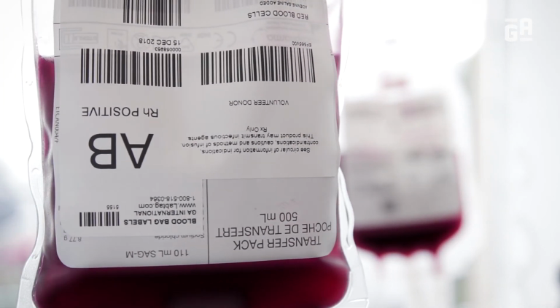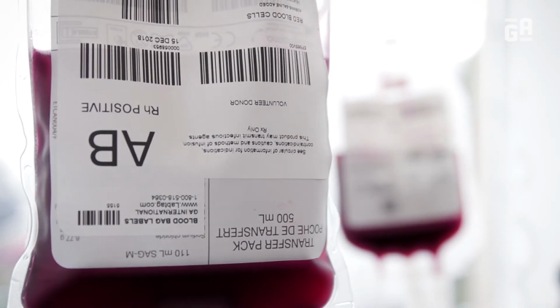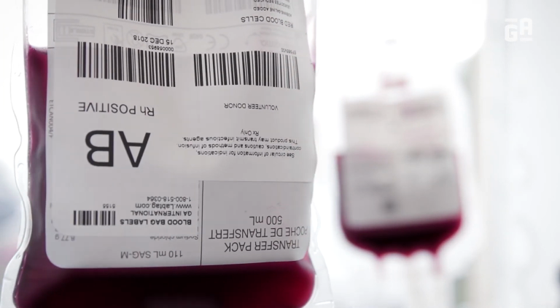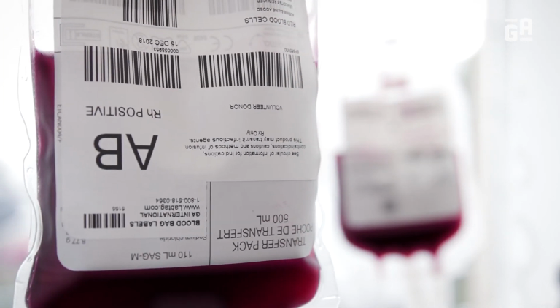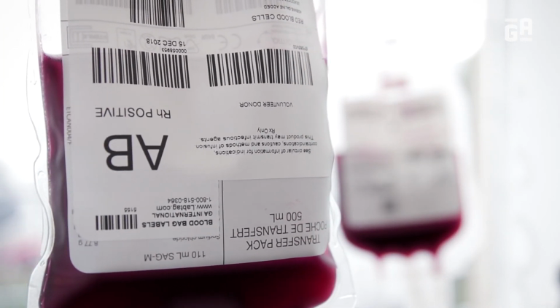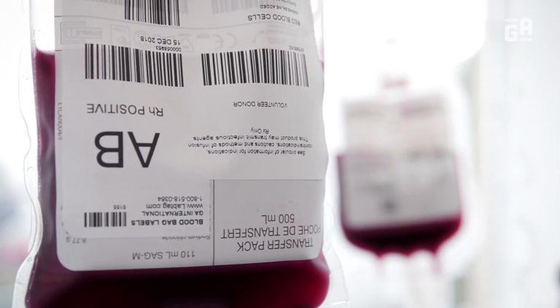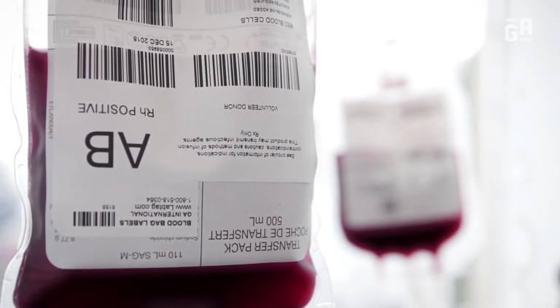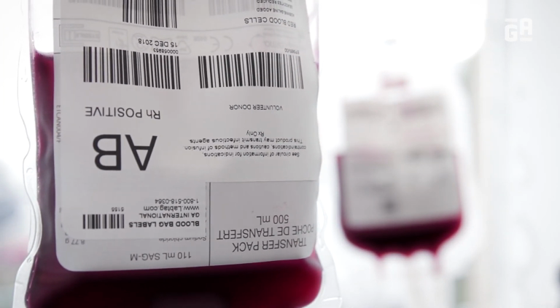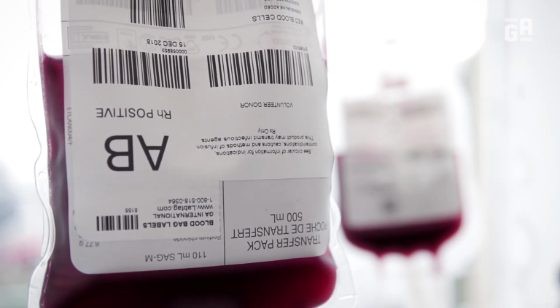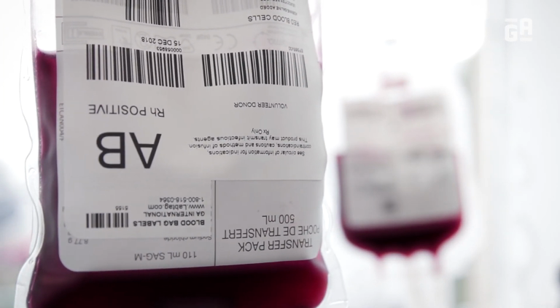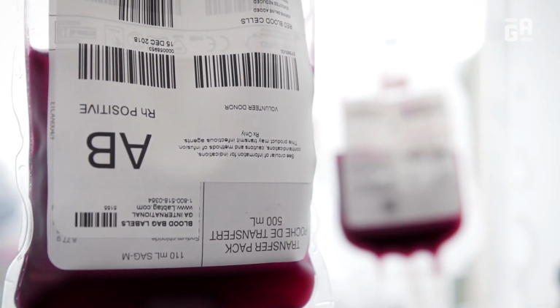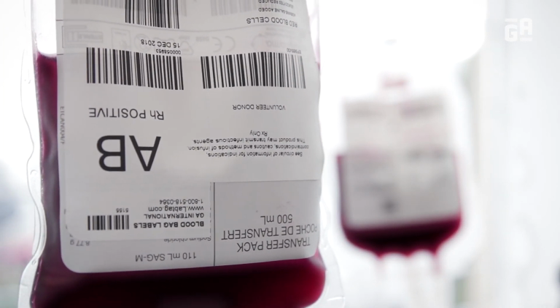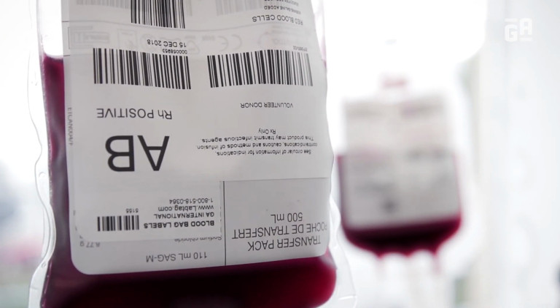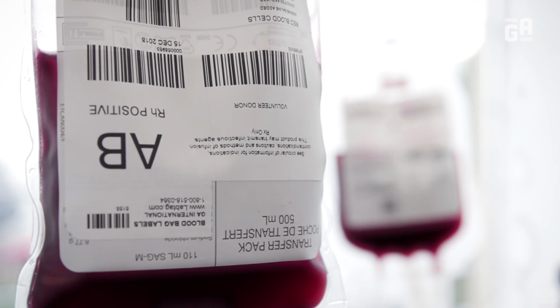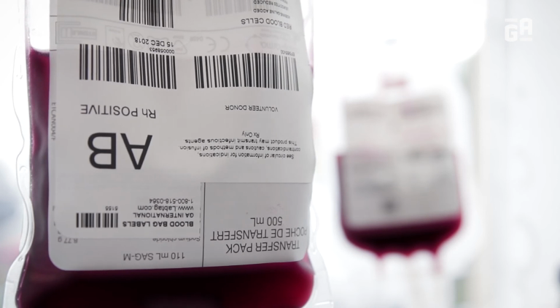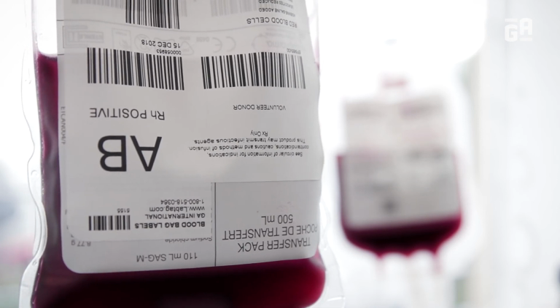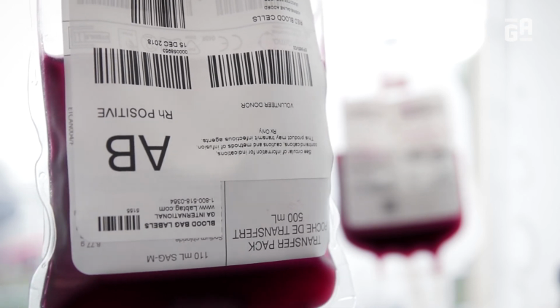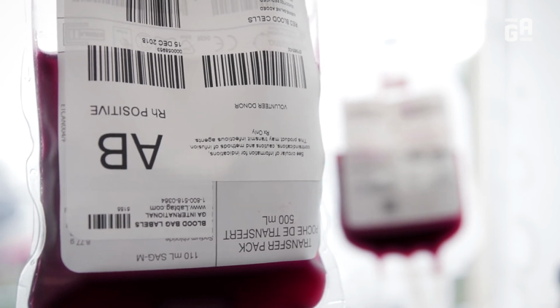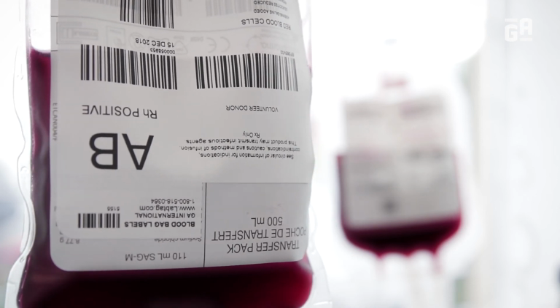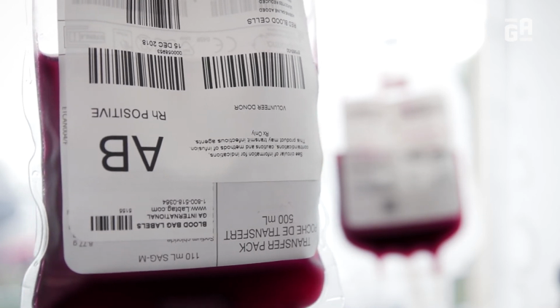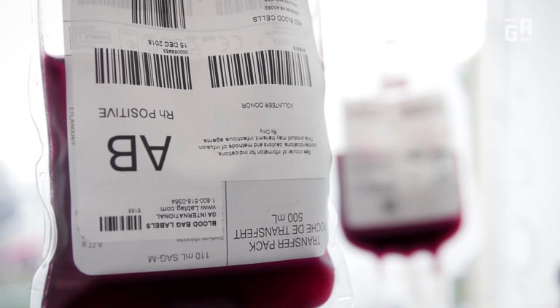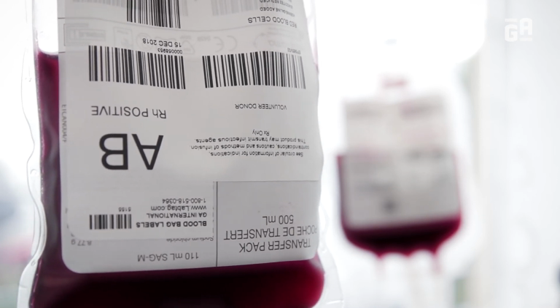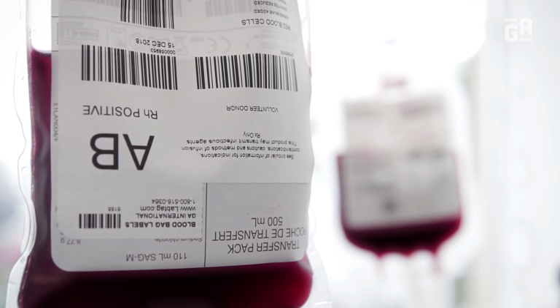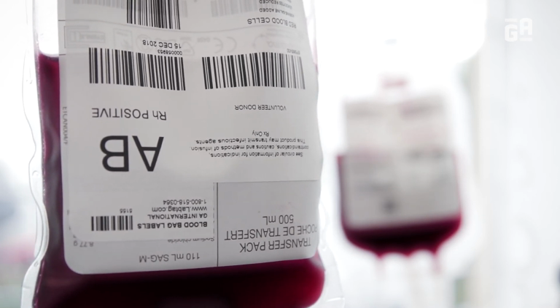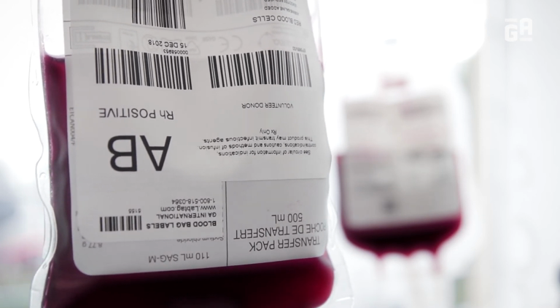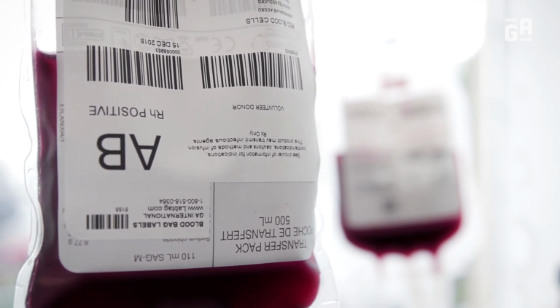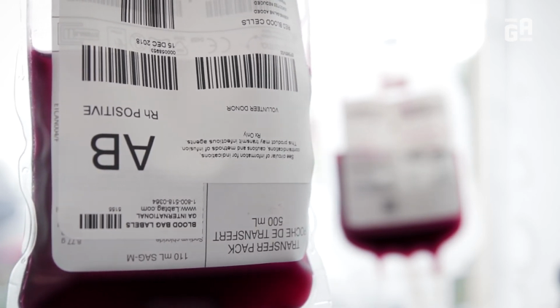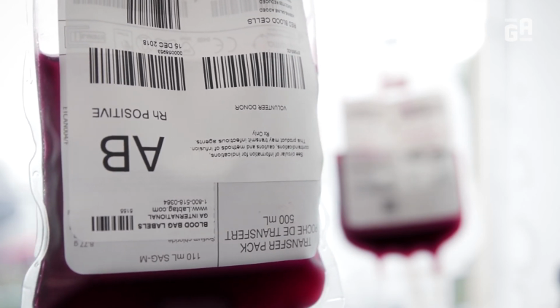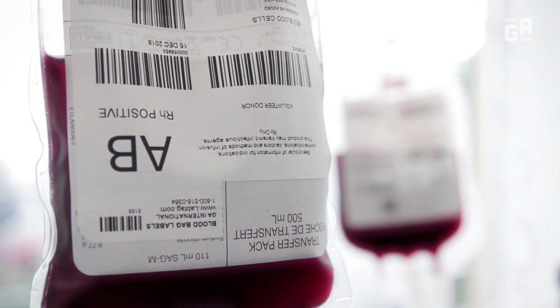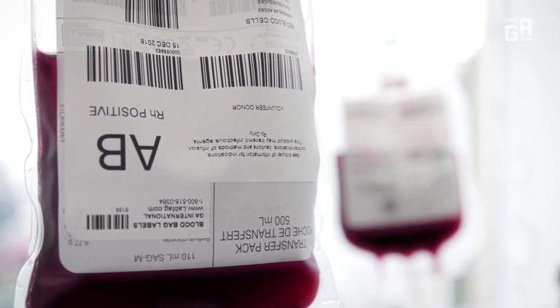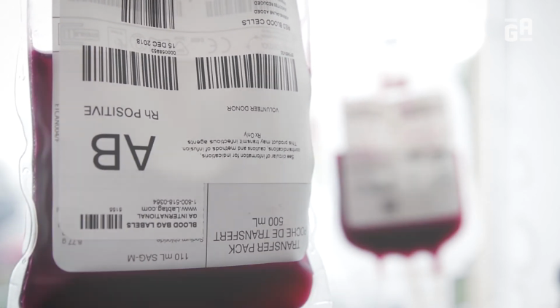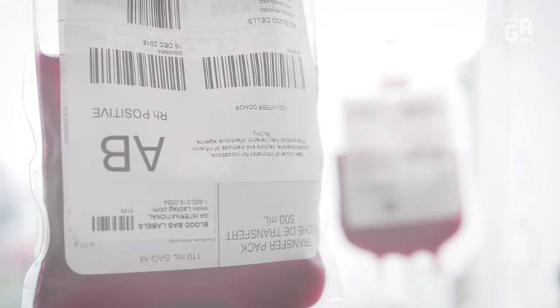Do not hesitate to contact us for customizable blood bag labels or any other information you may require.